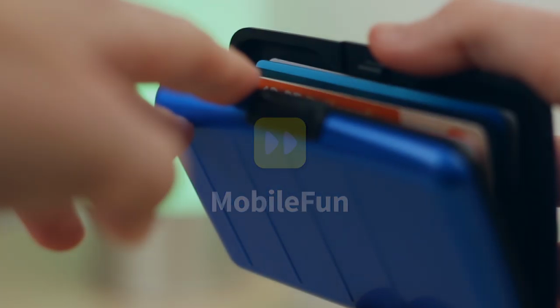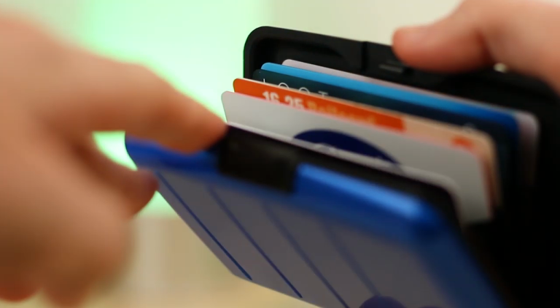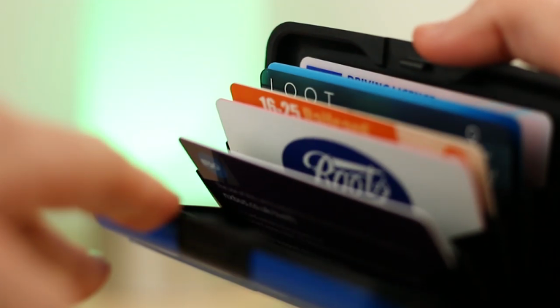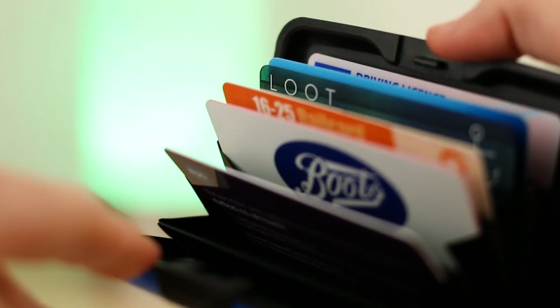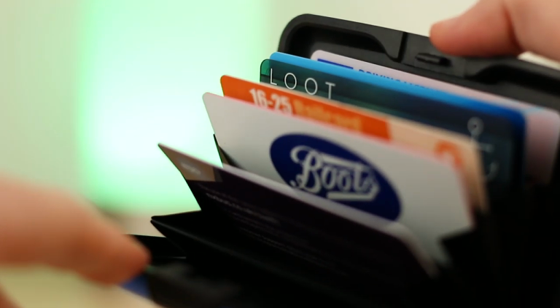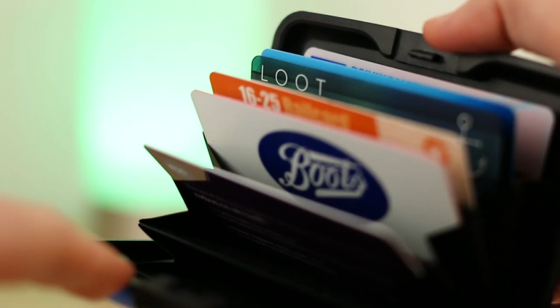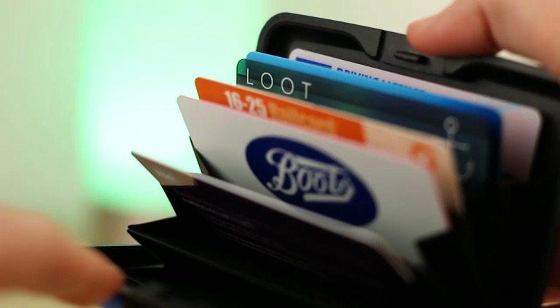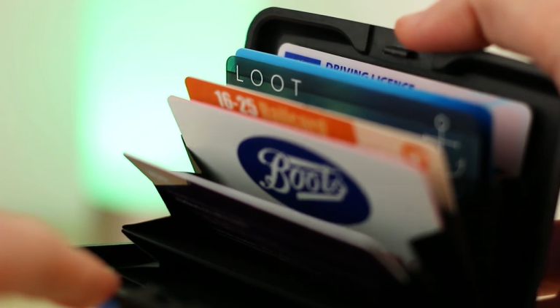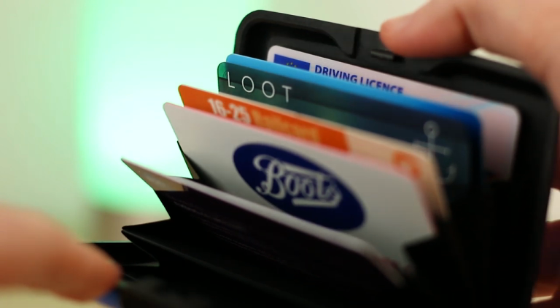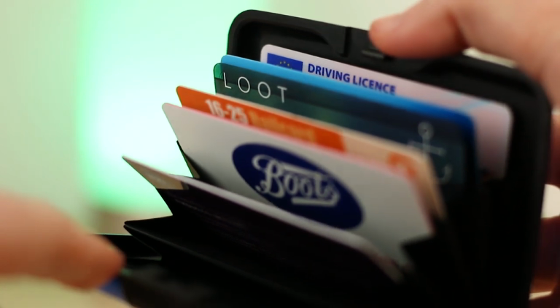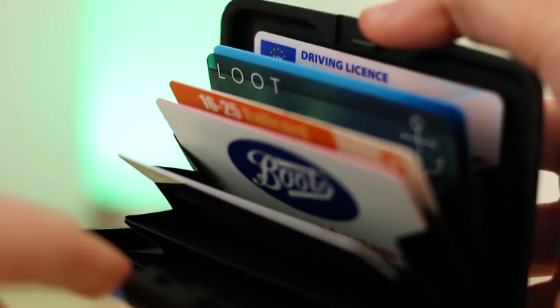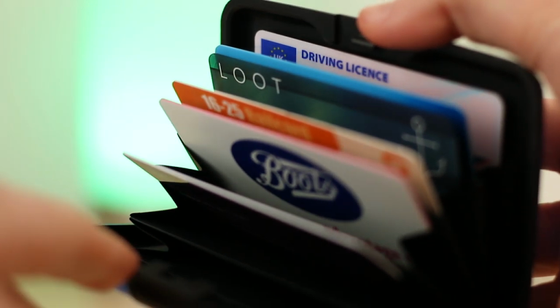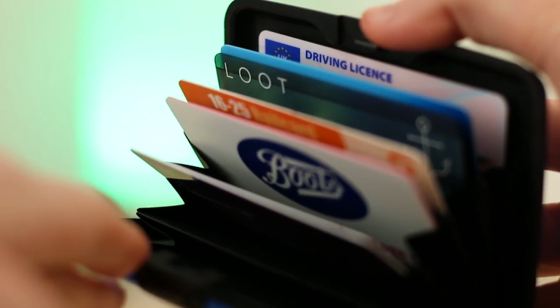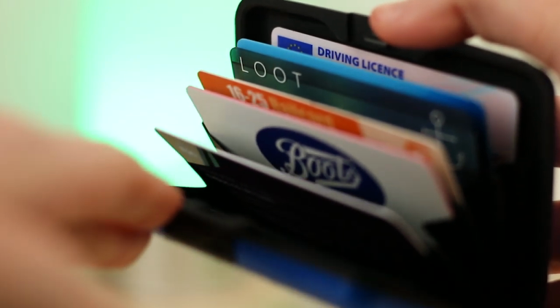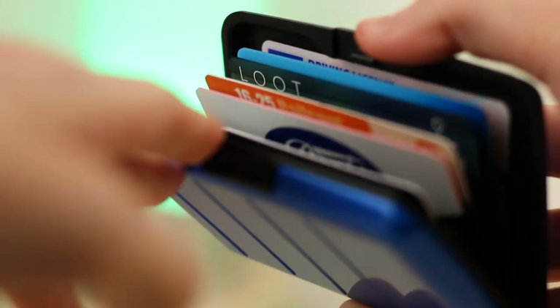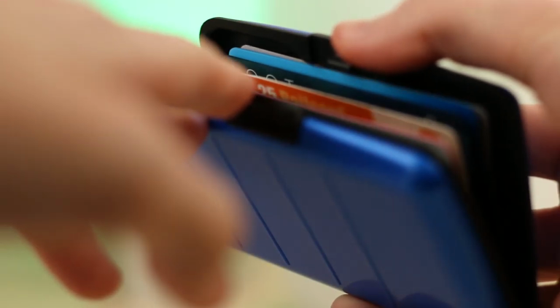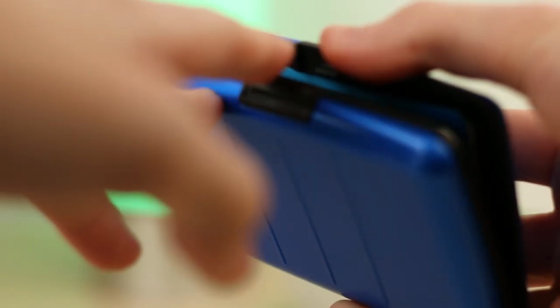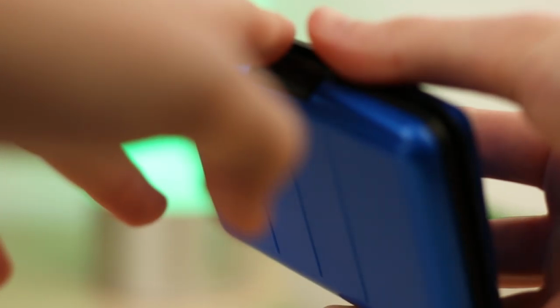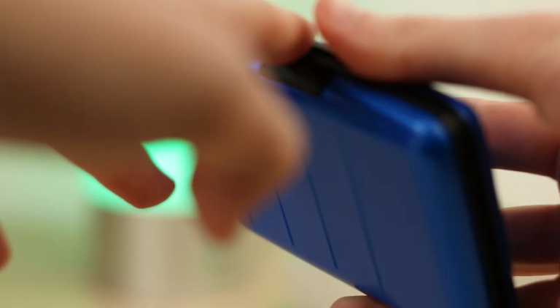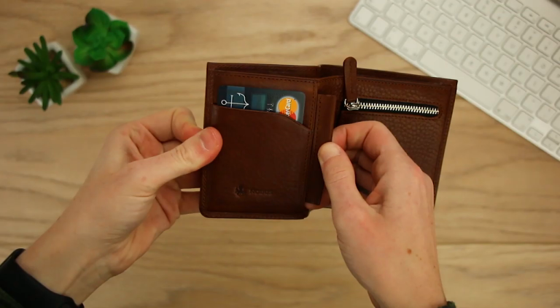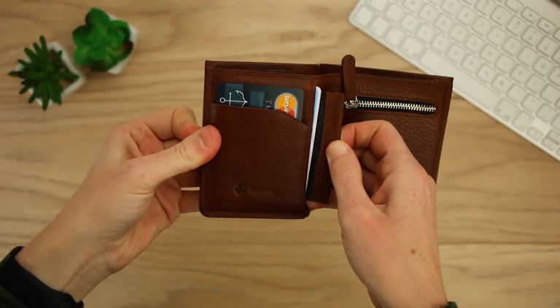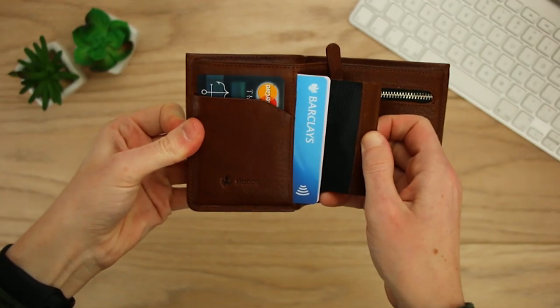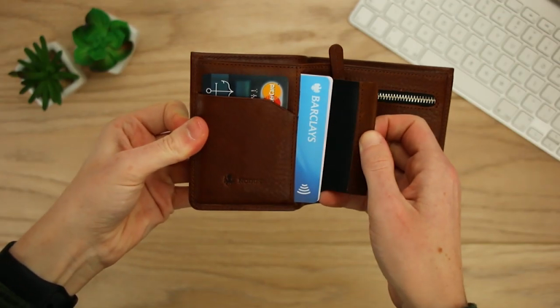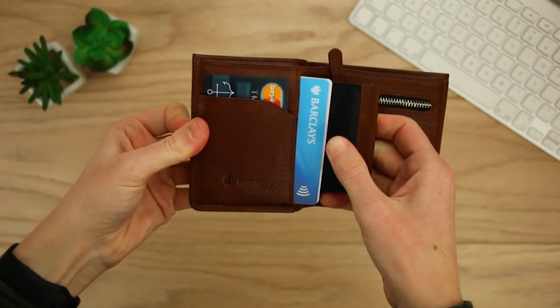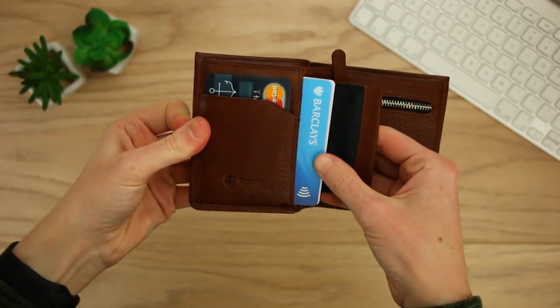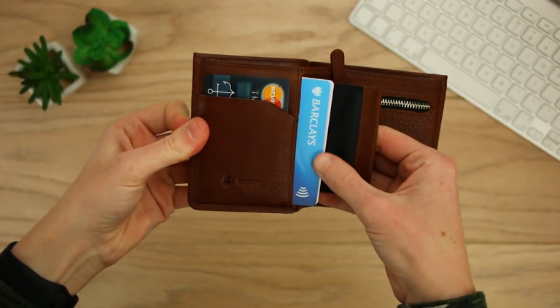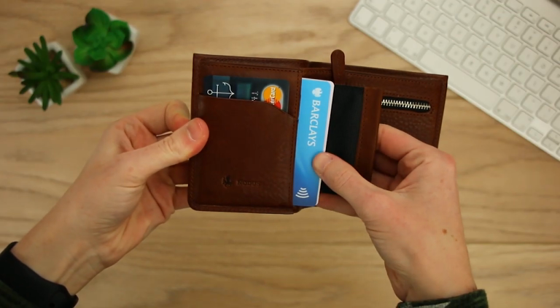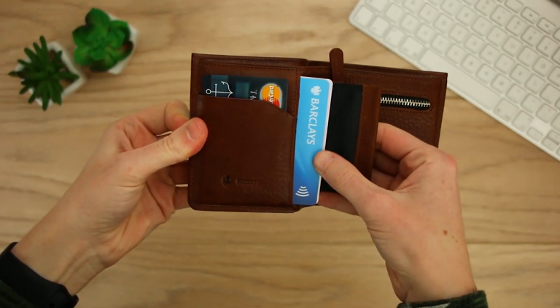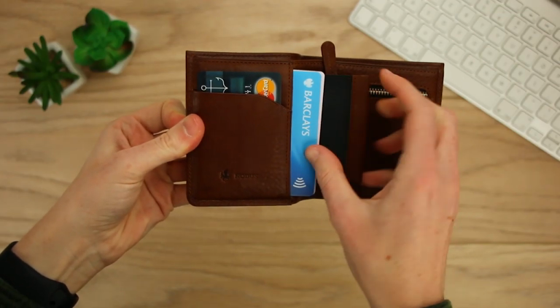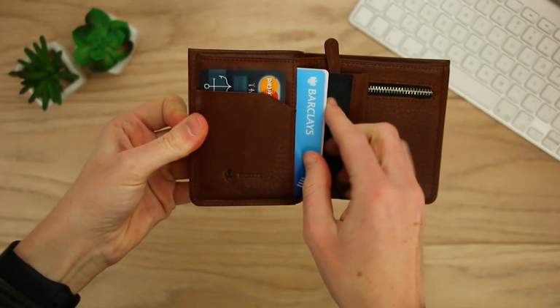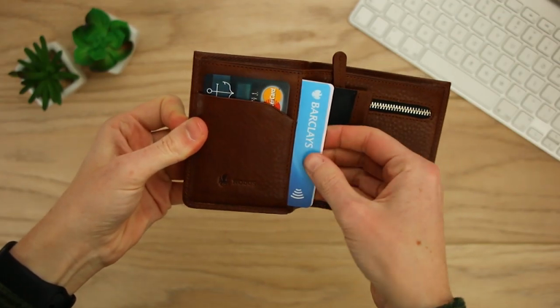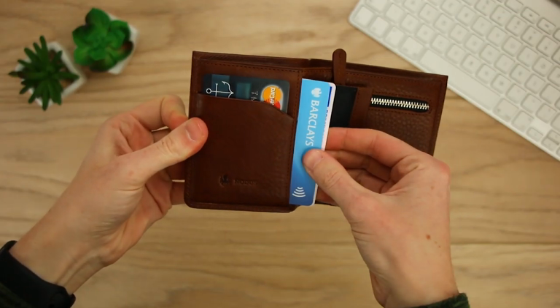Hello and welcome to this video where we'll be taking a look into some of the ways that you can protect yourself from RFID crime.